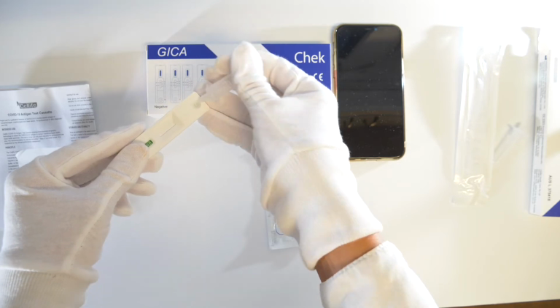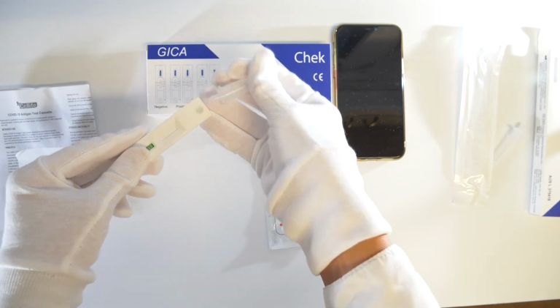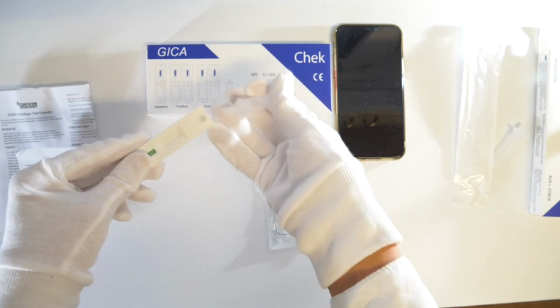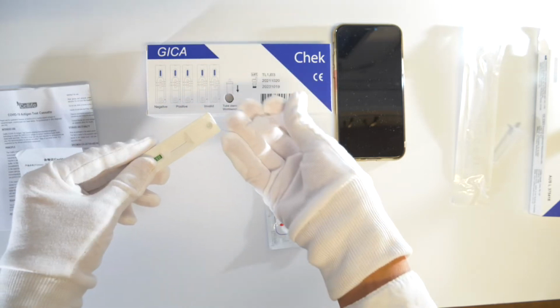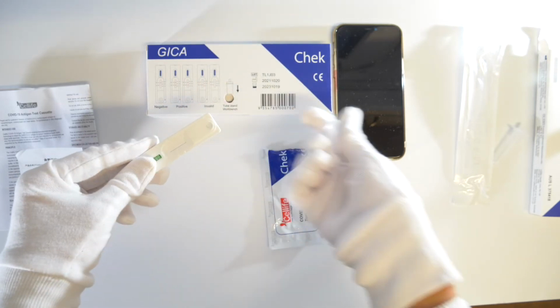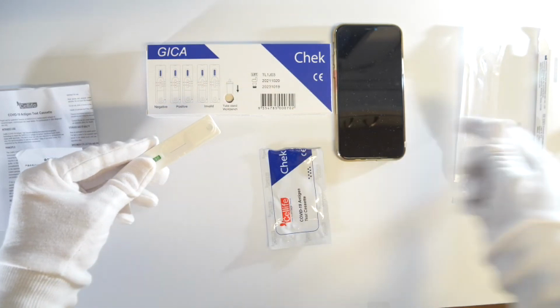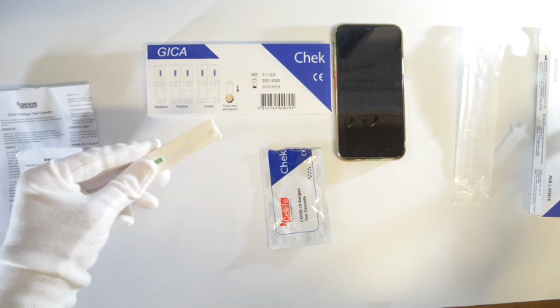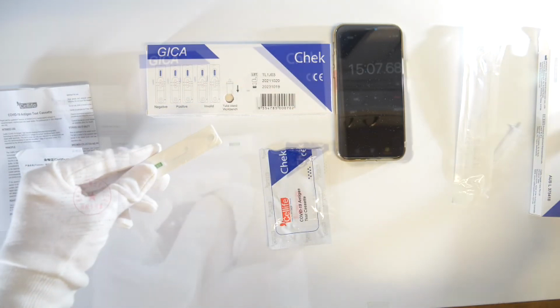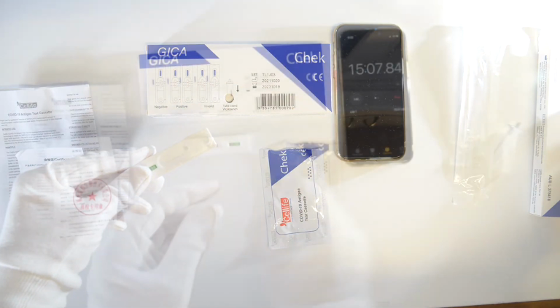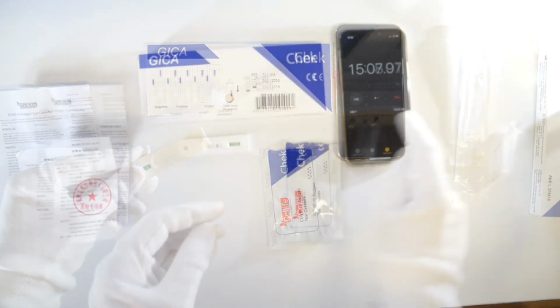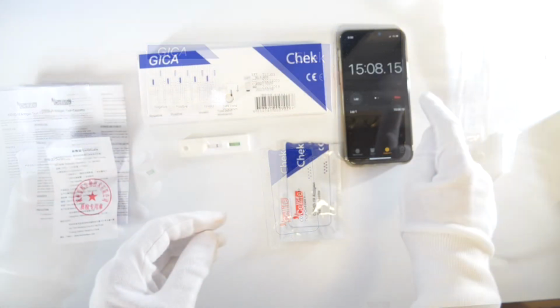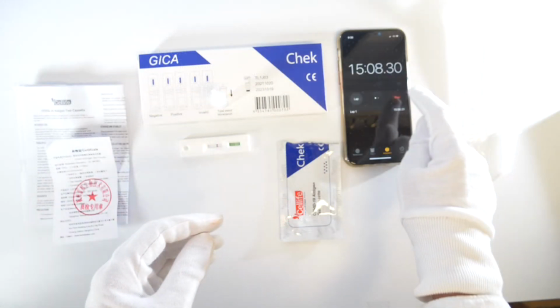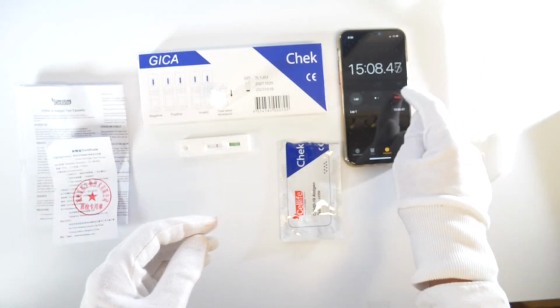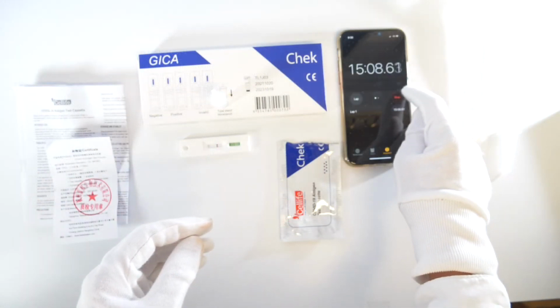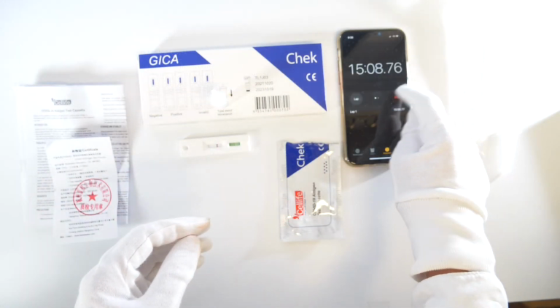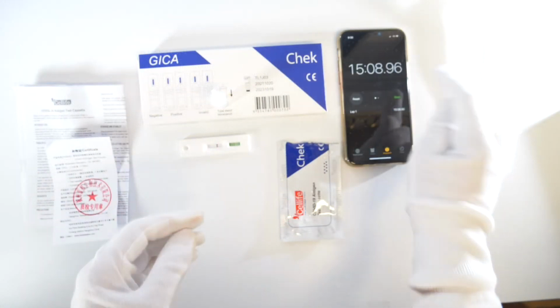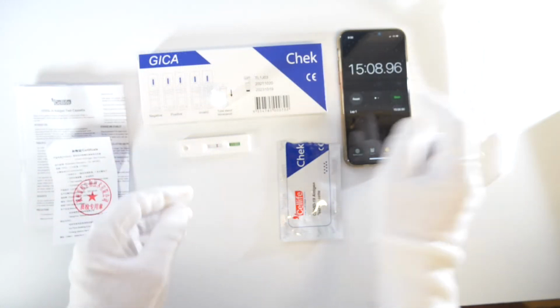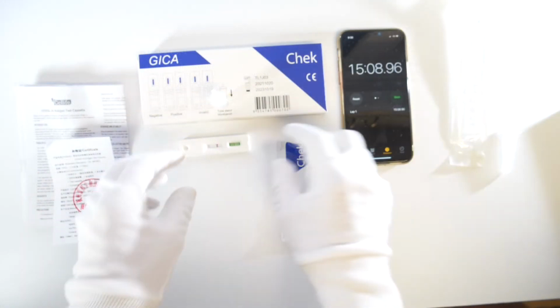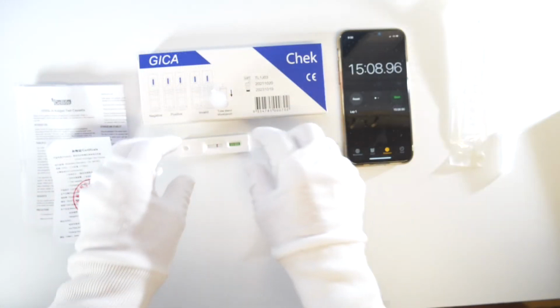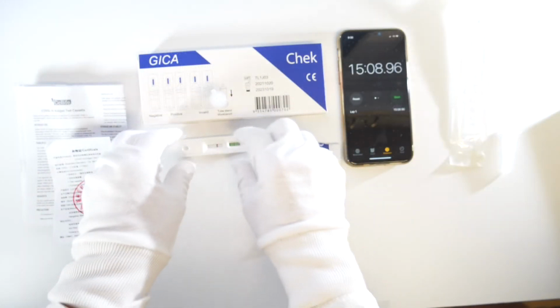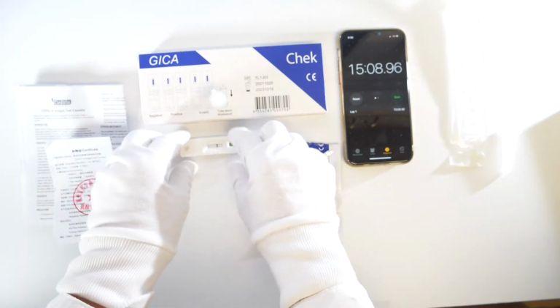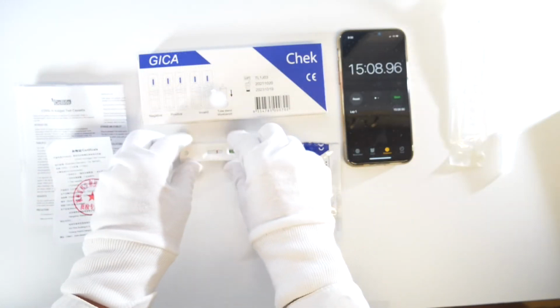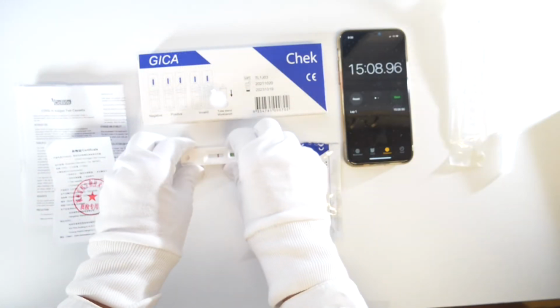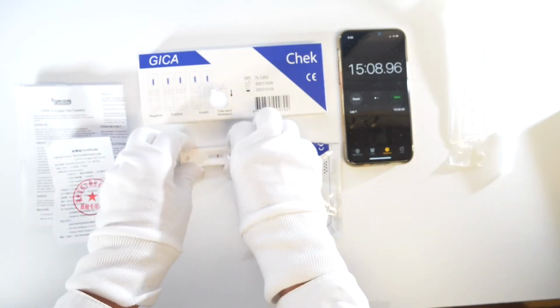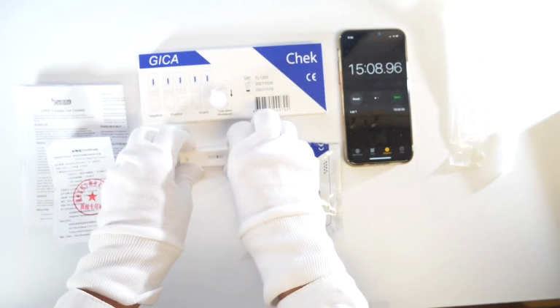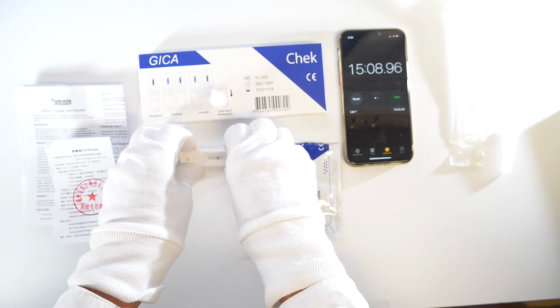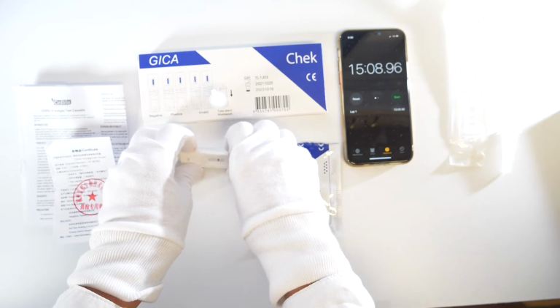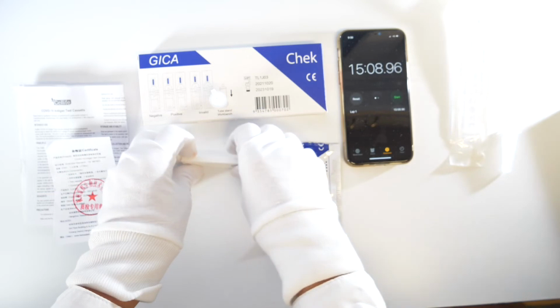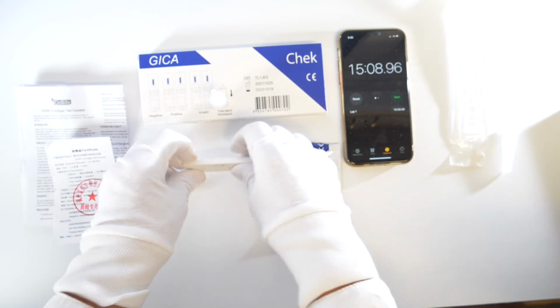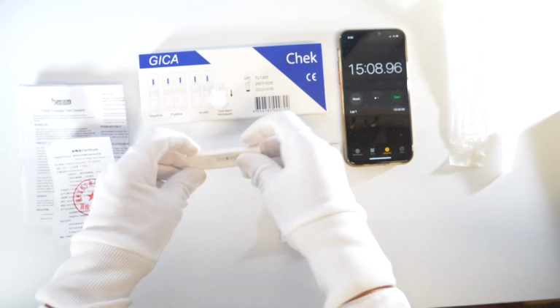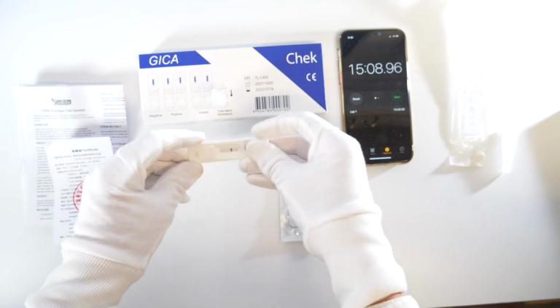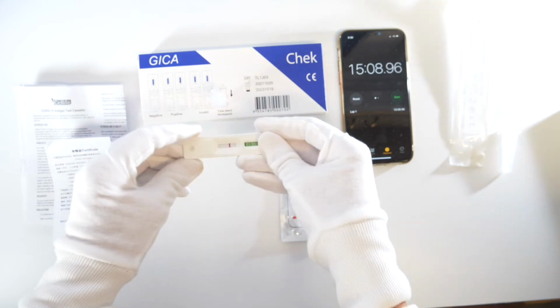Test results will be ready in 15 minutes. Do not check after 20 minutes.